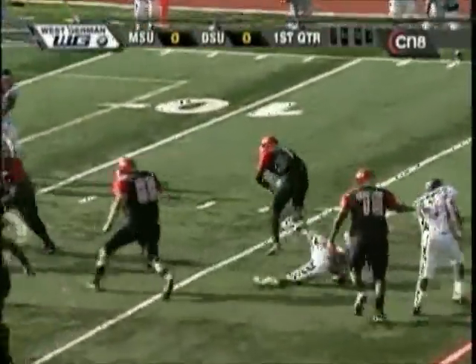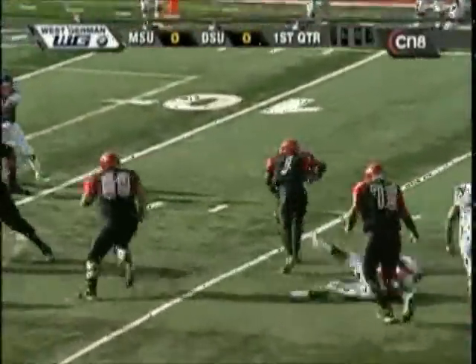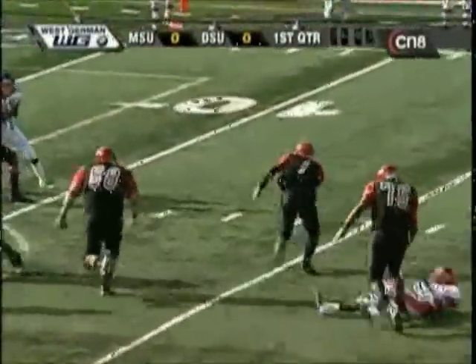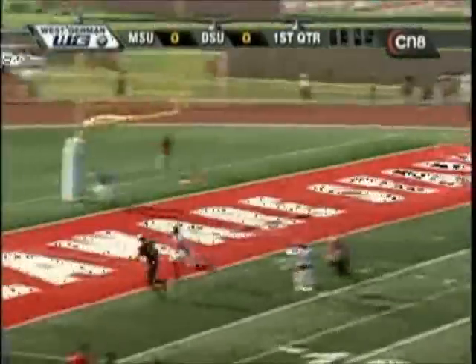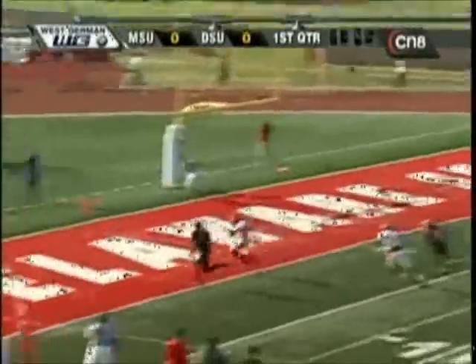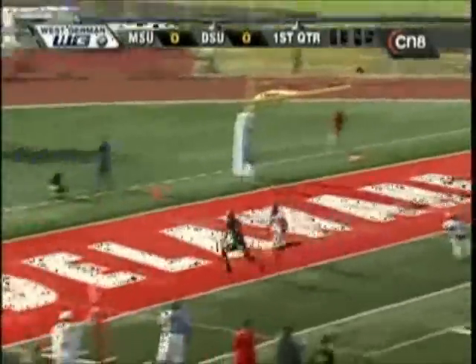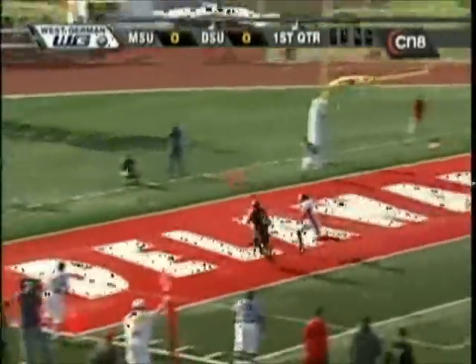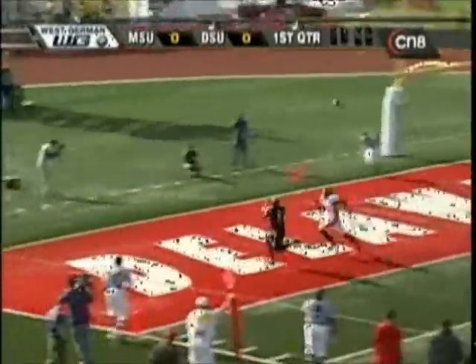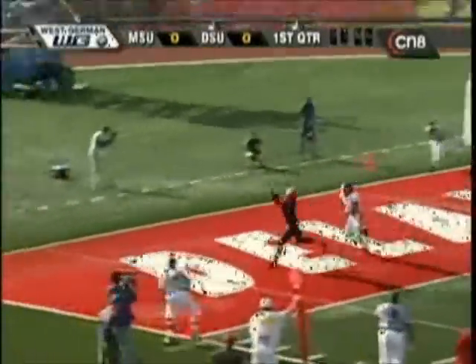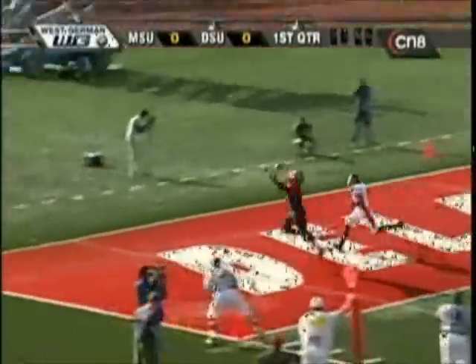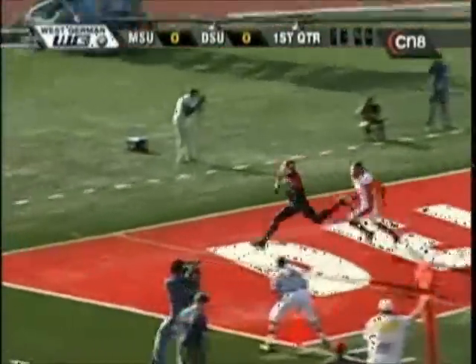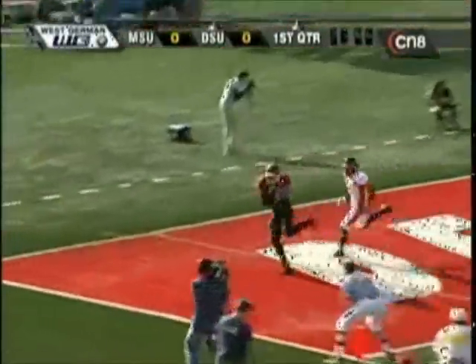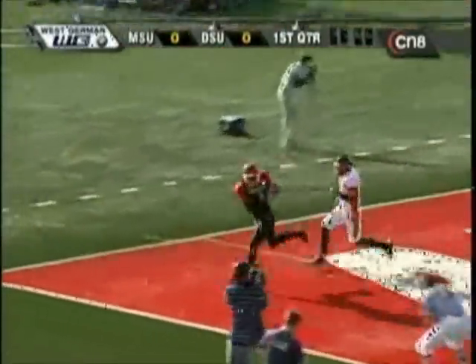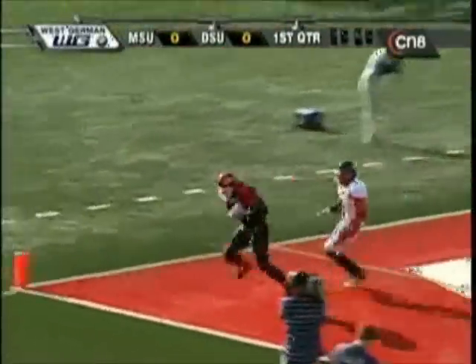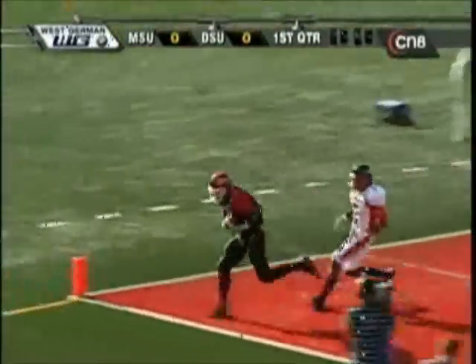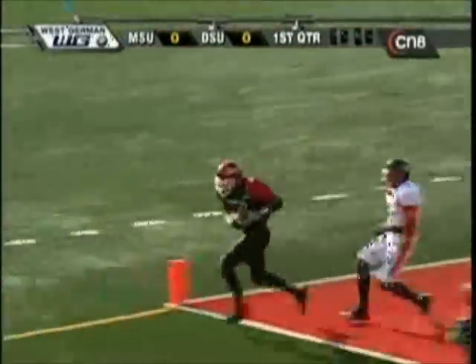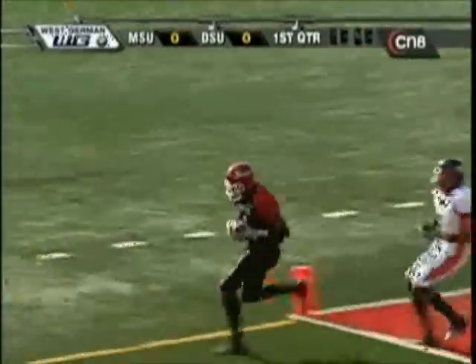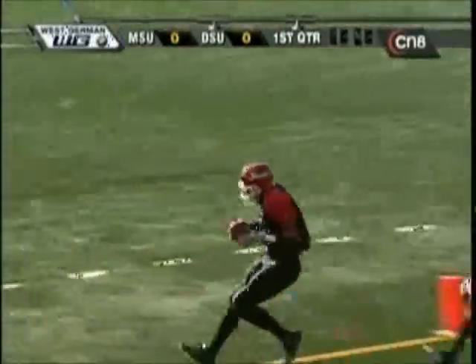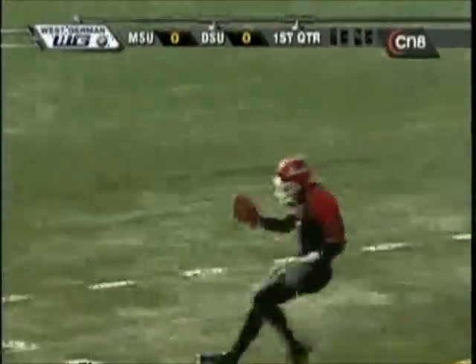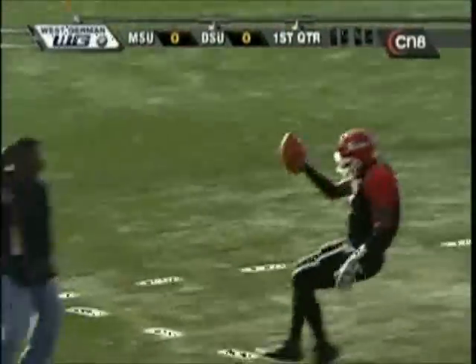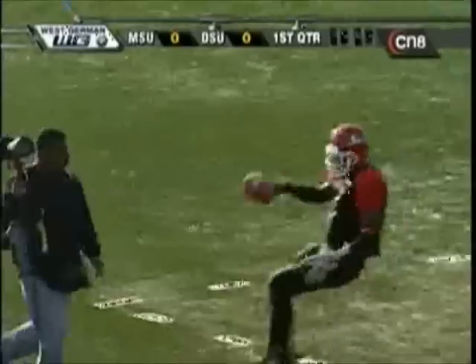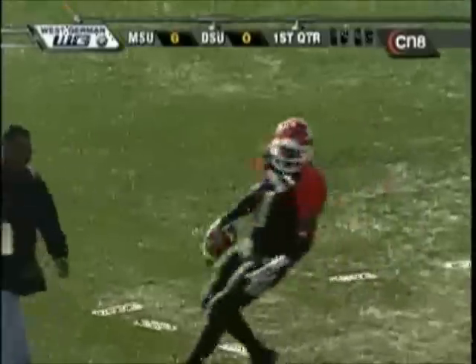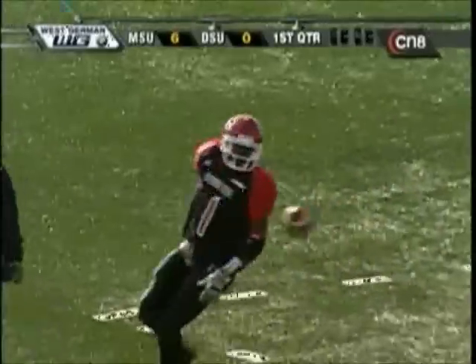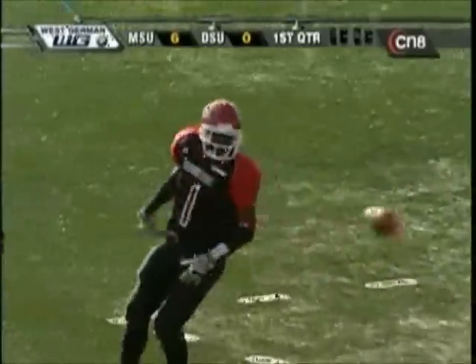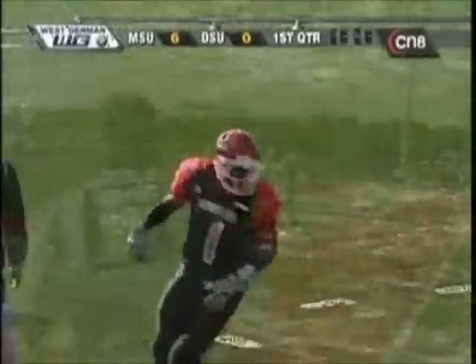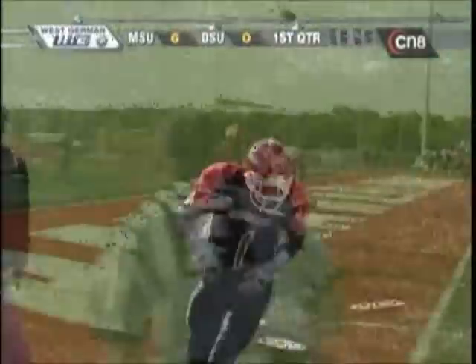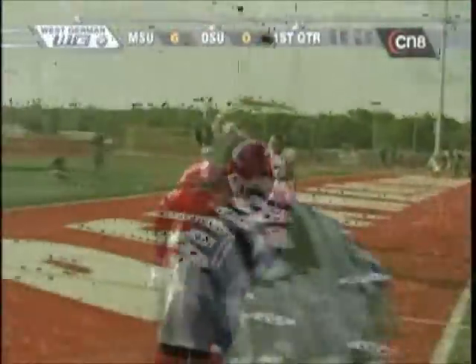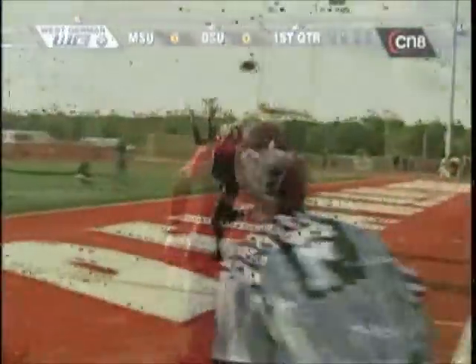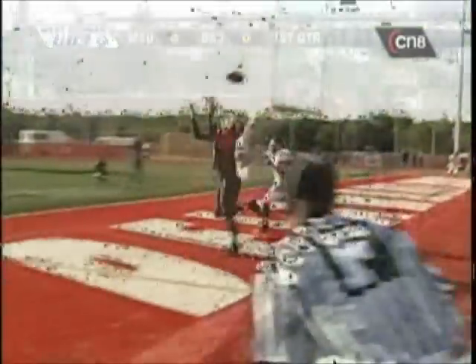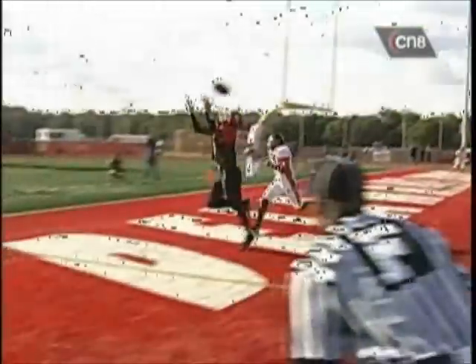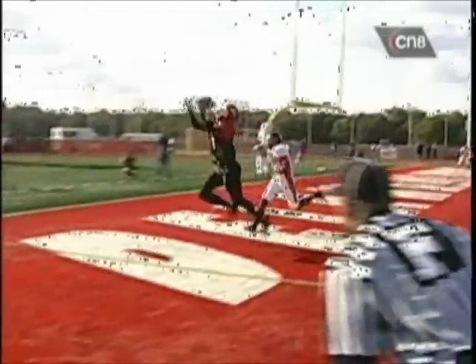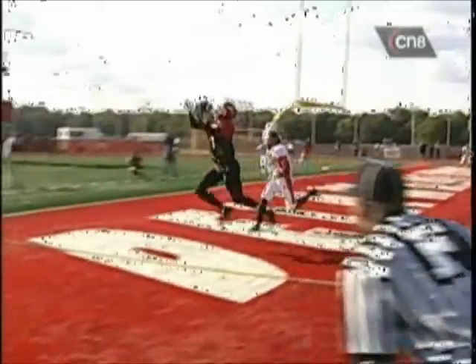The near side, going for McBride. Perfect pass. Touchdown, Delaware State.